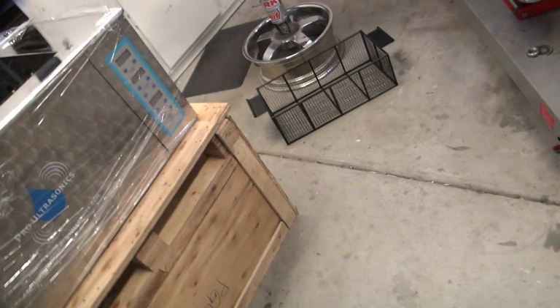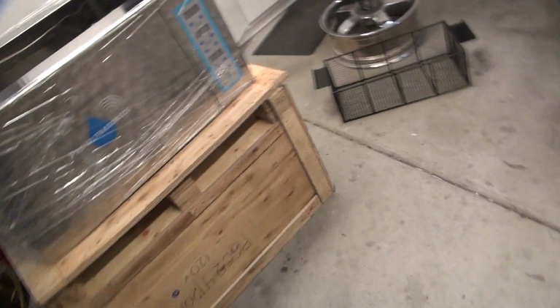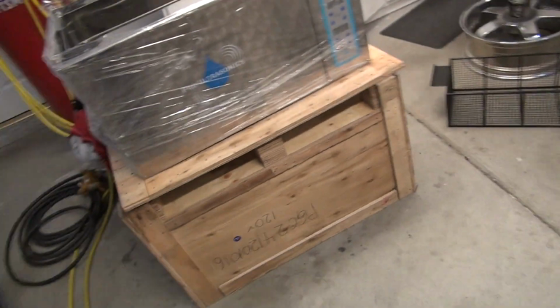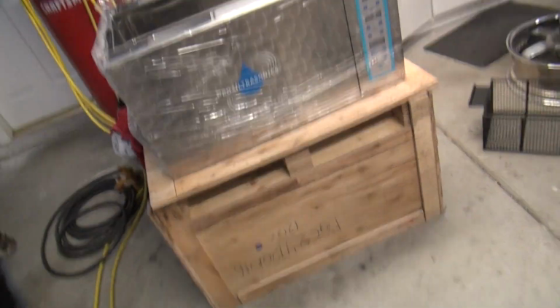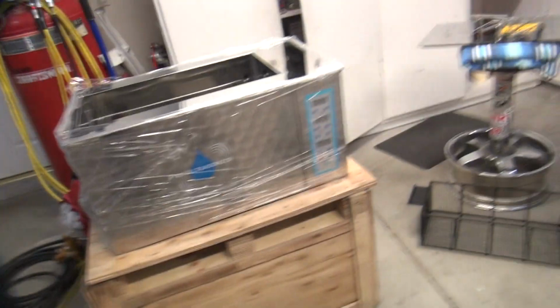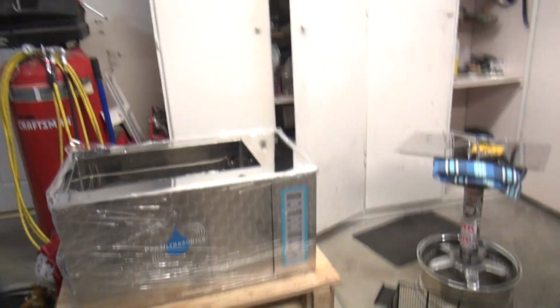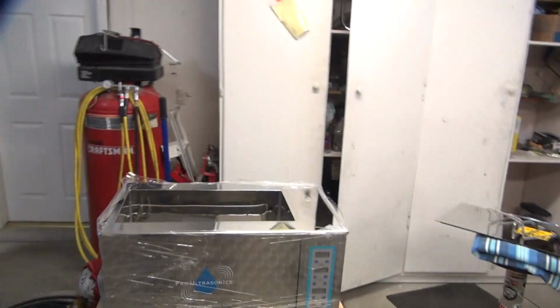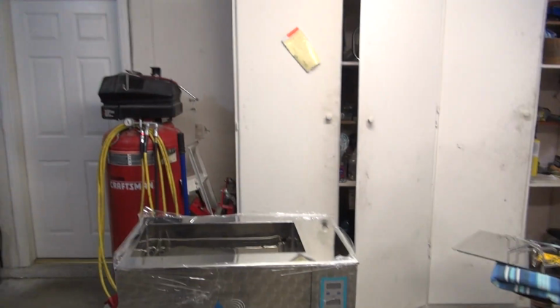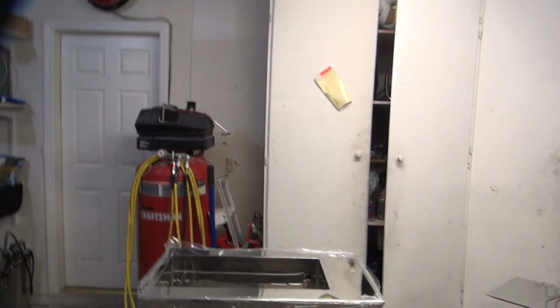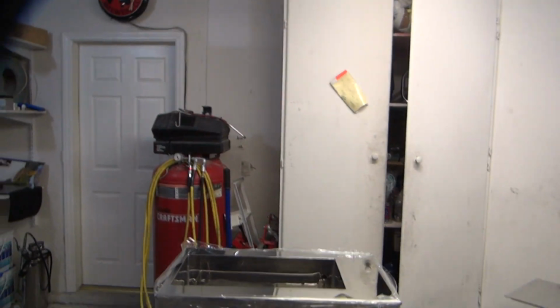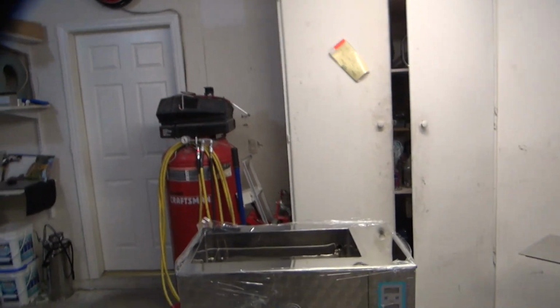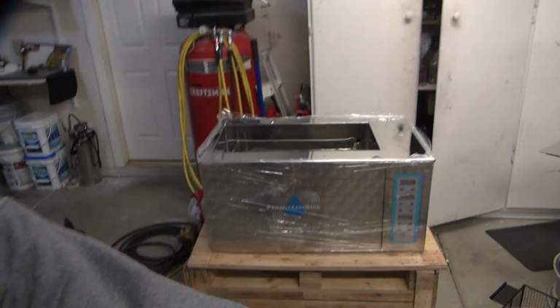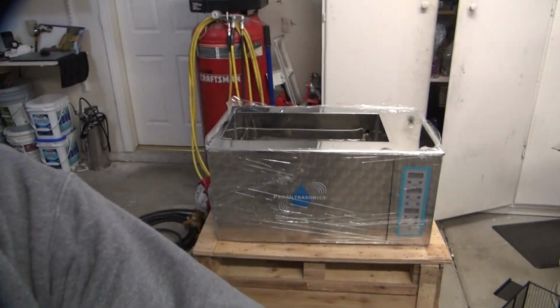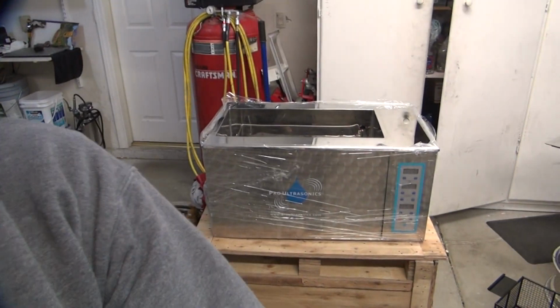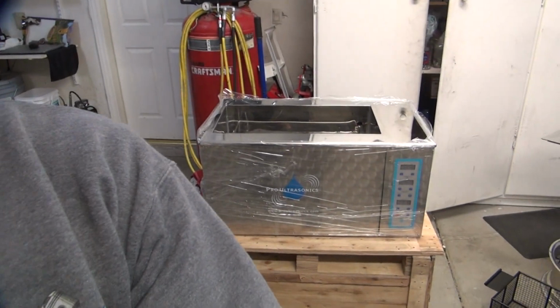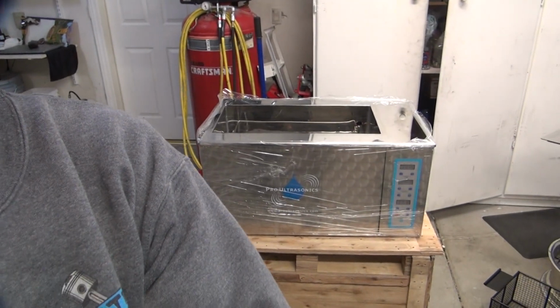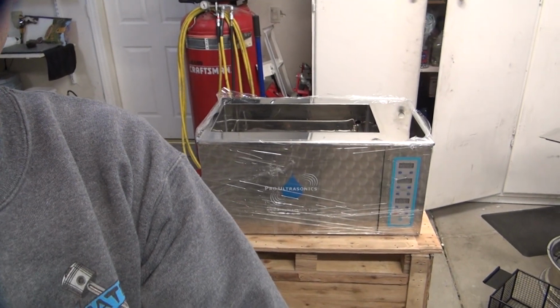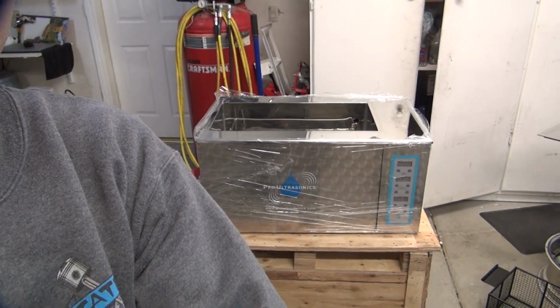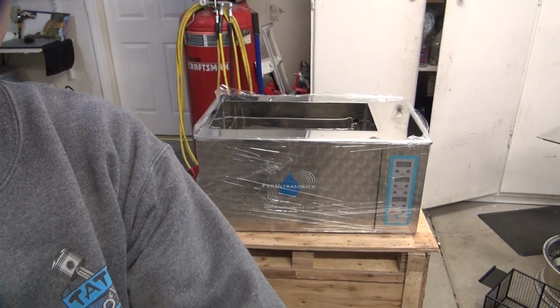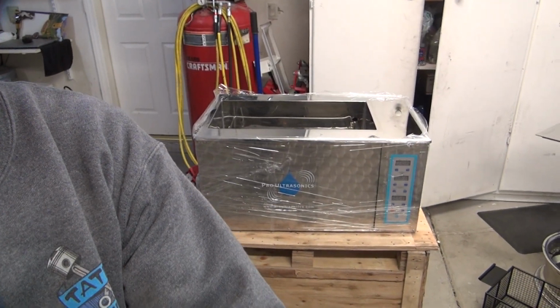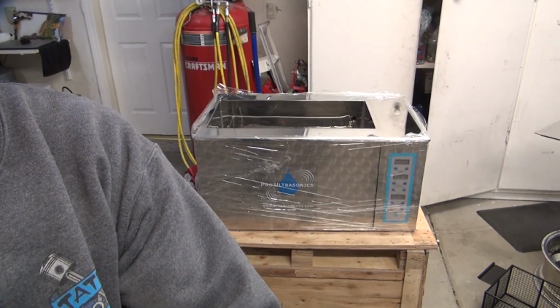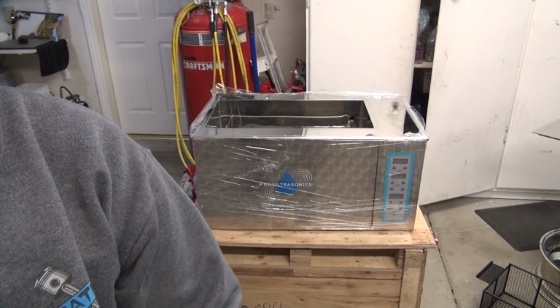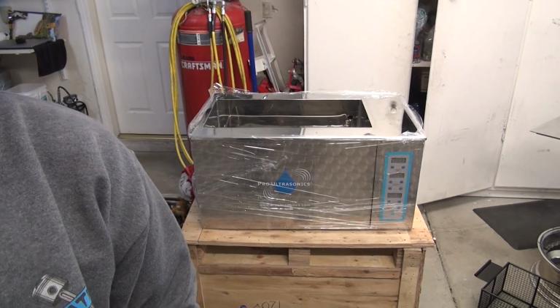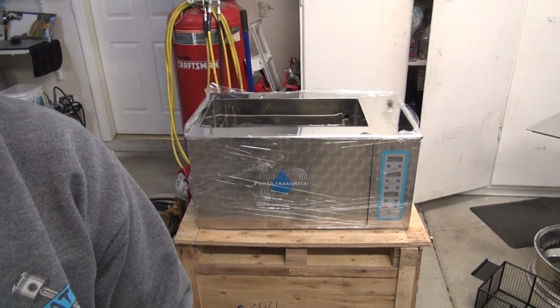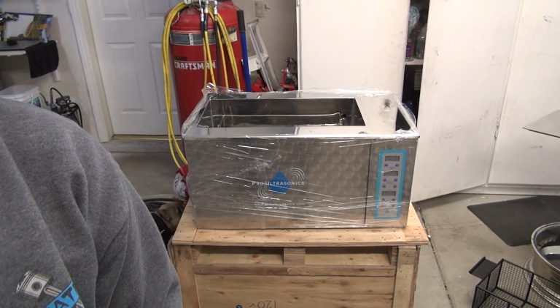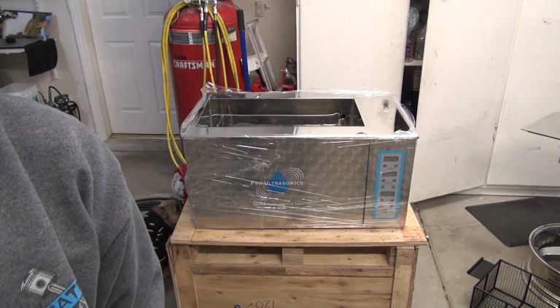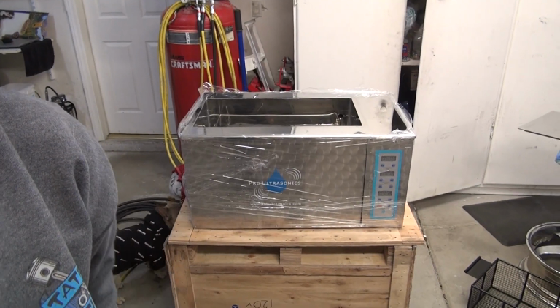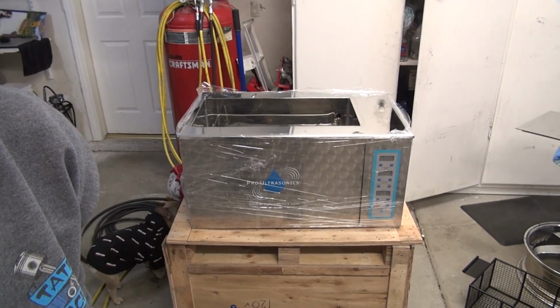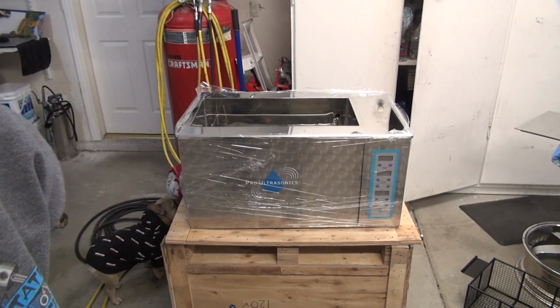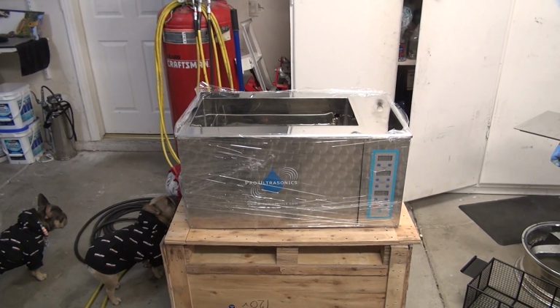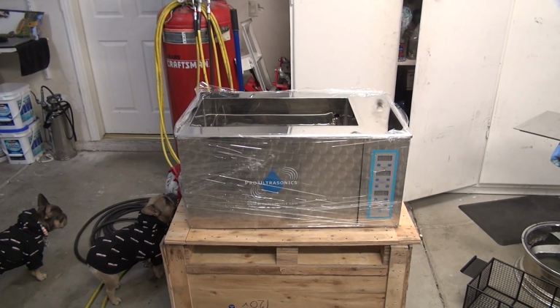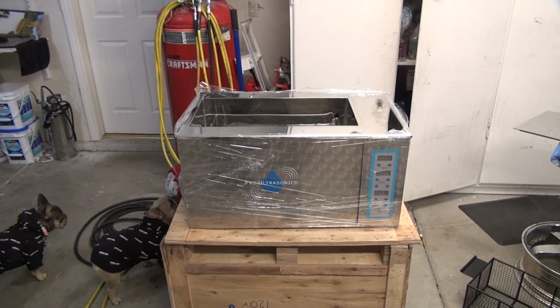It came in that big crate there too. So this was our seamless shell purchase — come to Vegas, you buy parts.